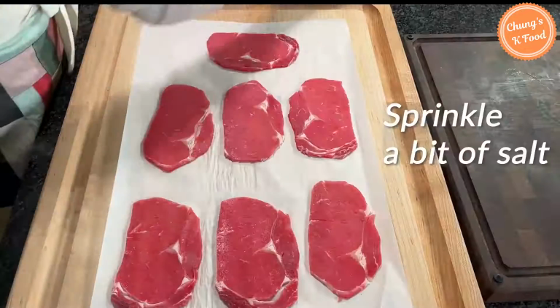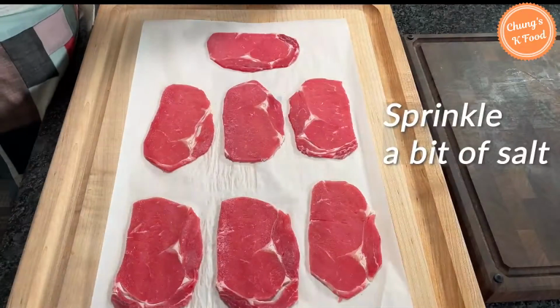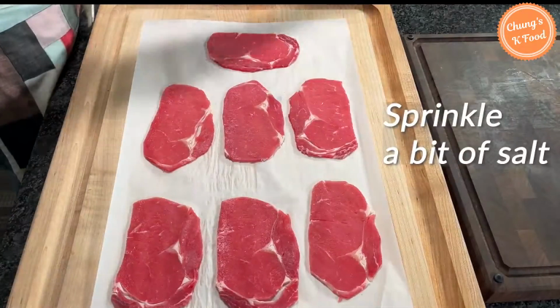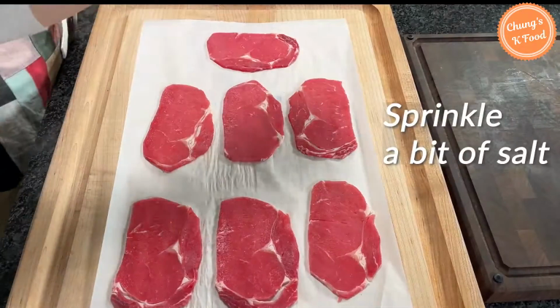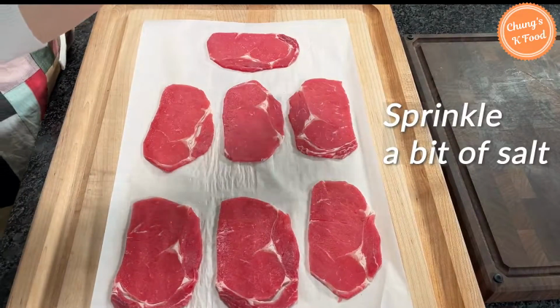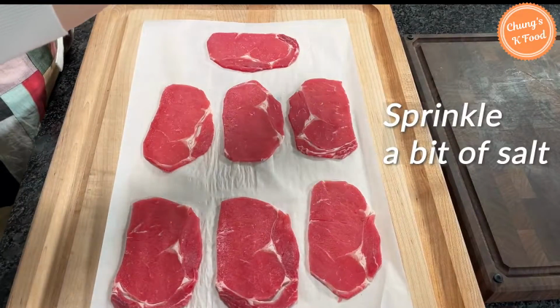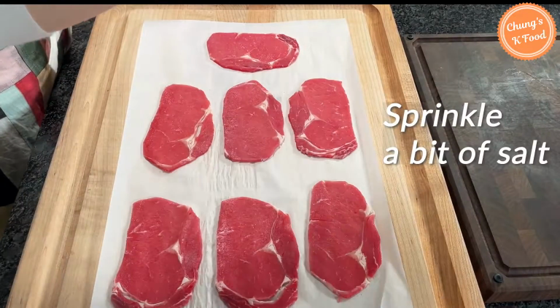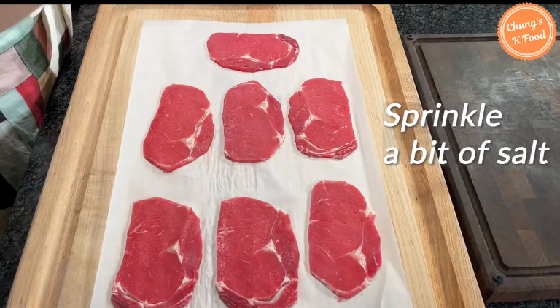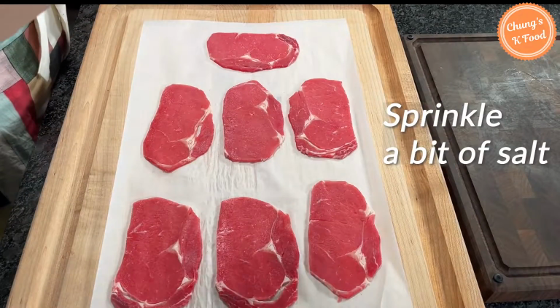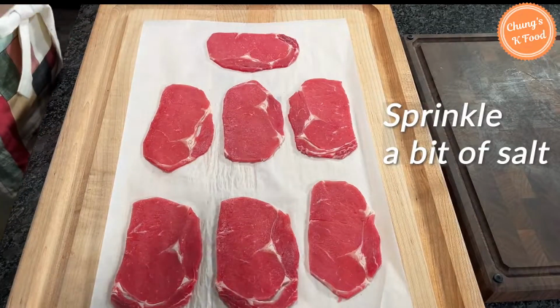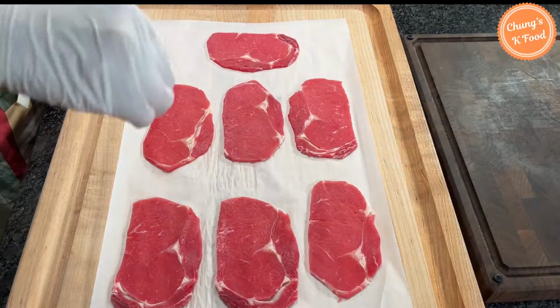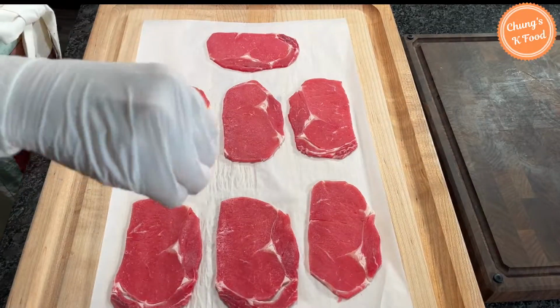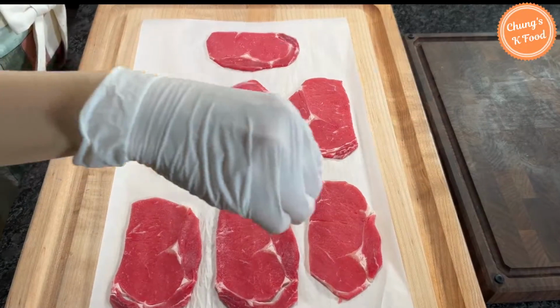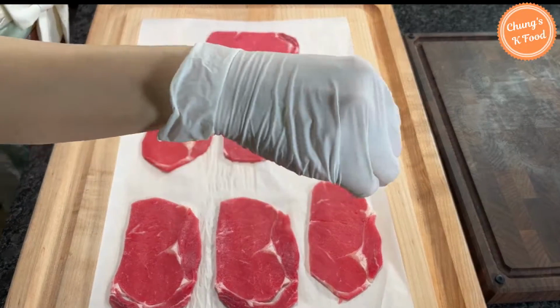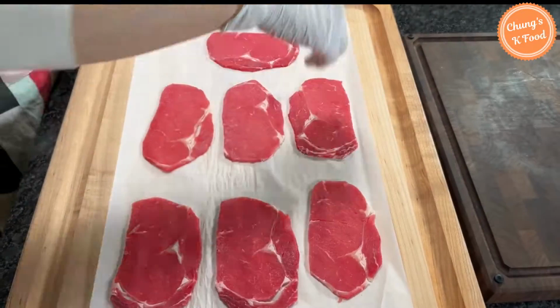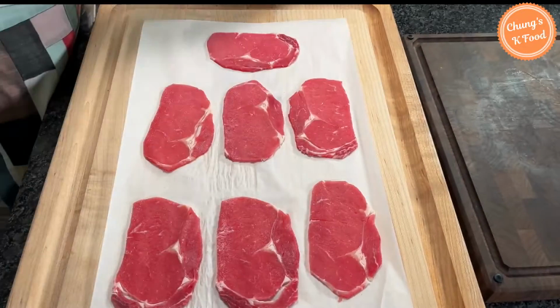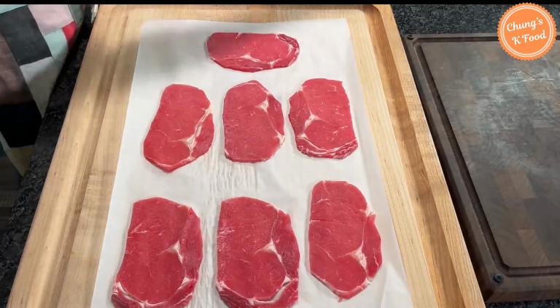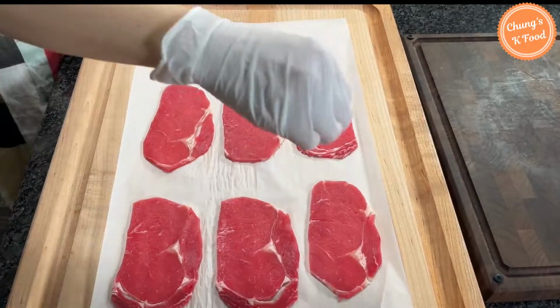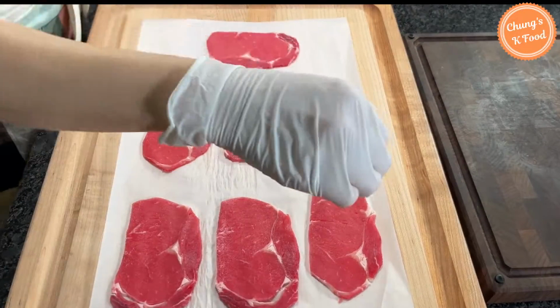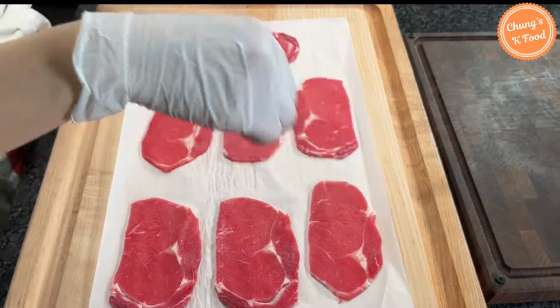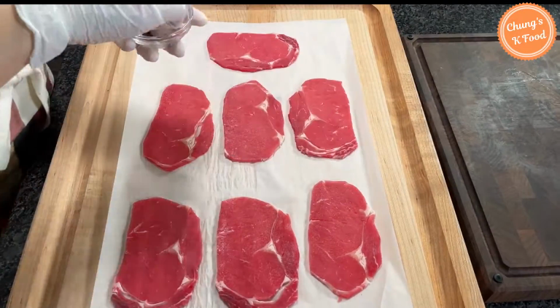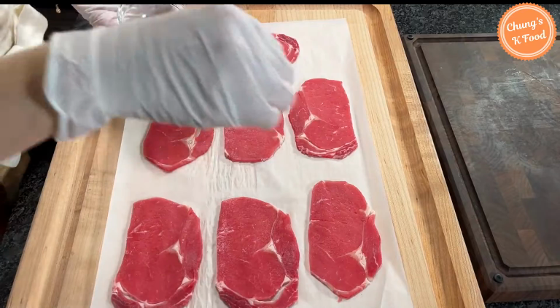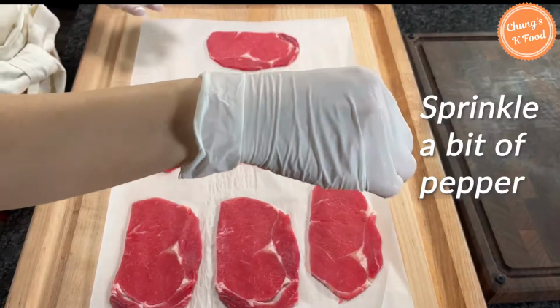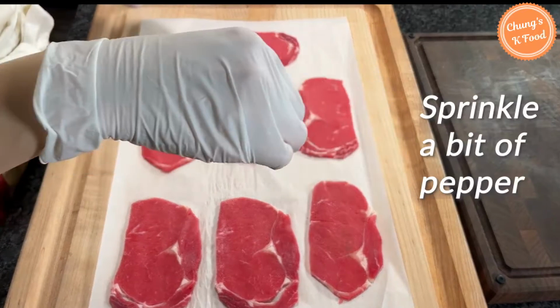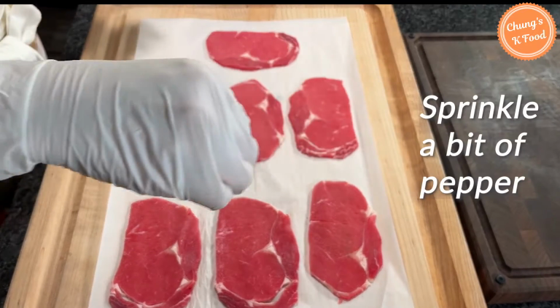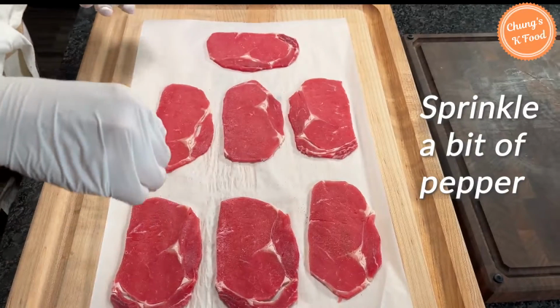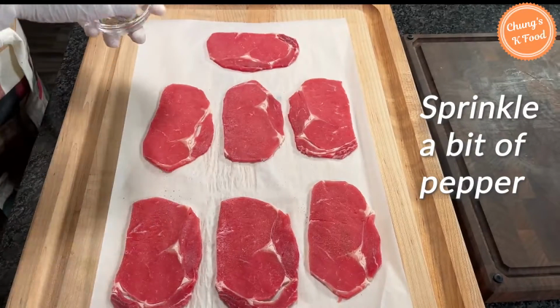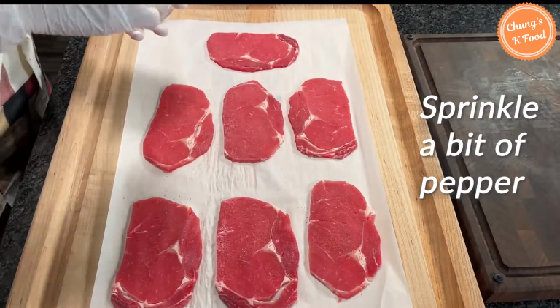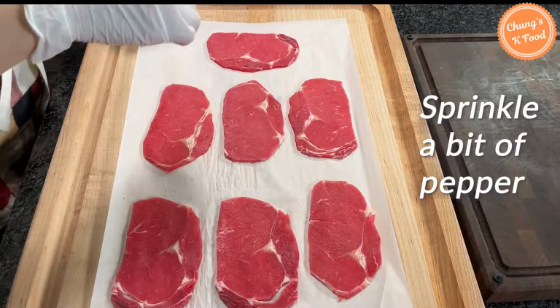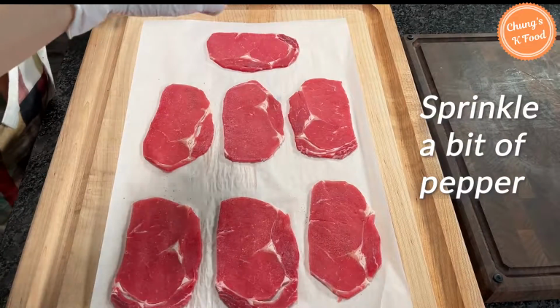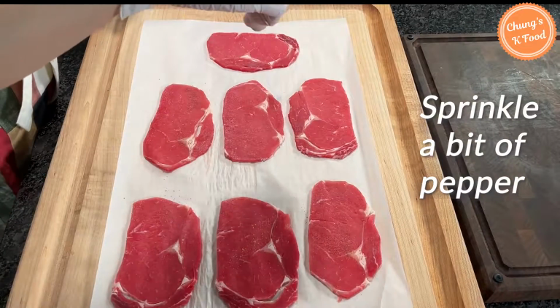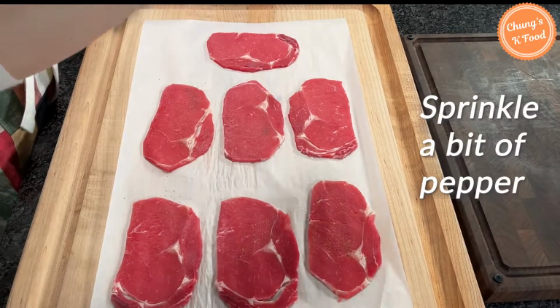Sprinkle a bit of salt on the meat. Sprinkle a bit of ground pepper too.